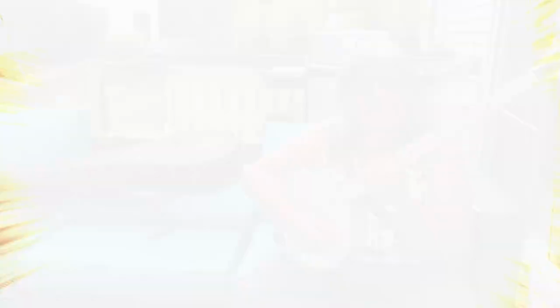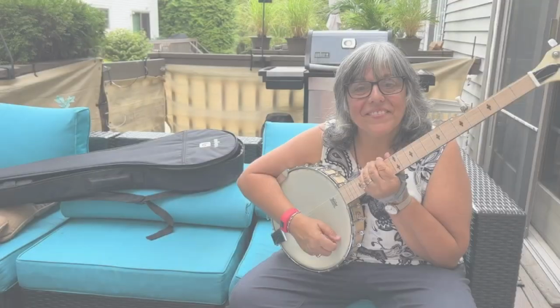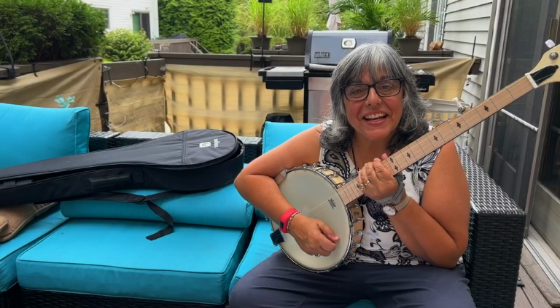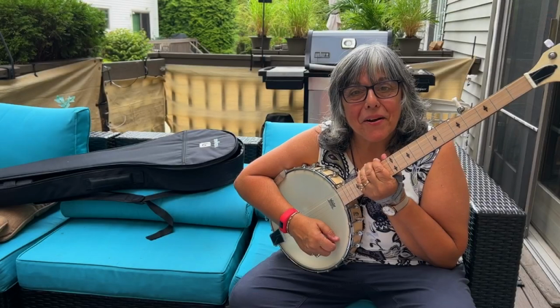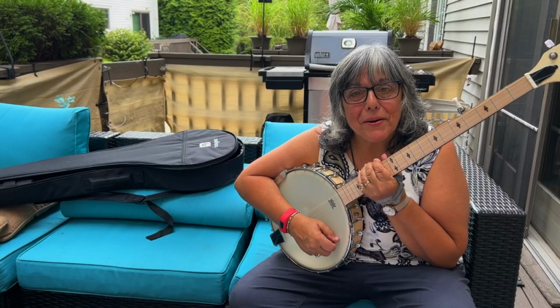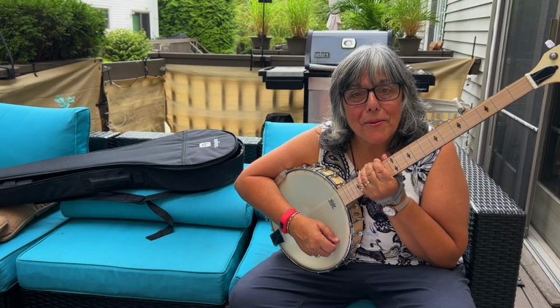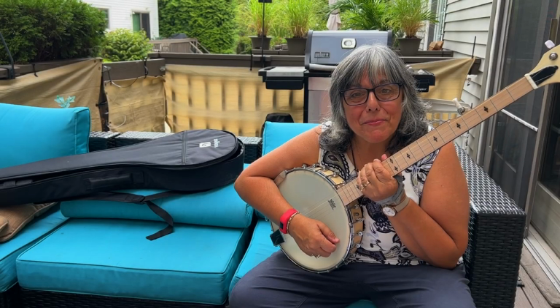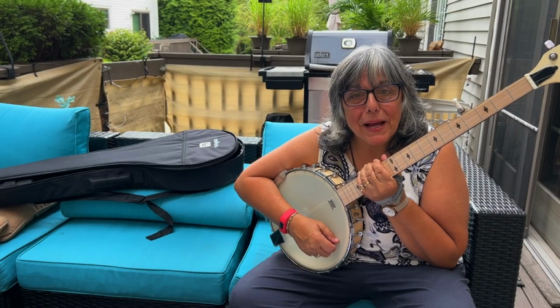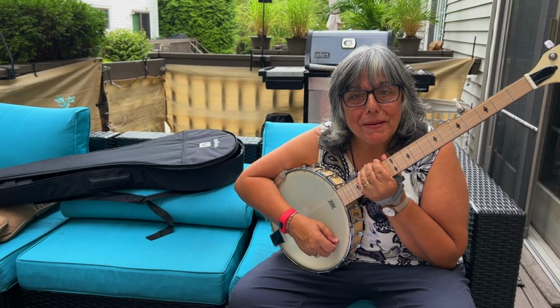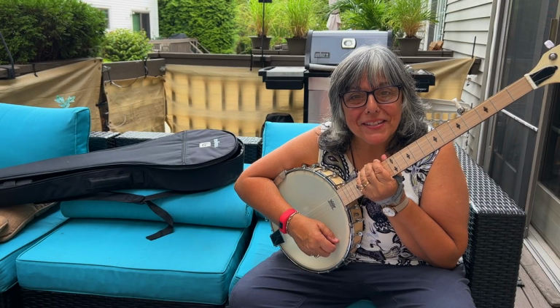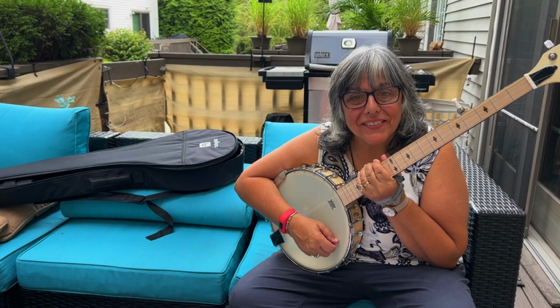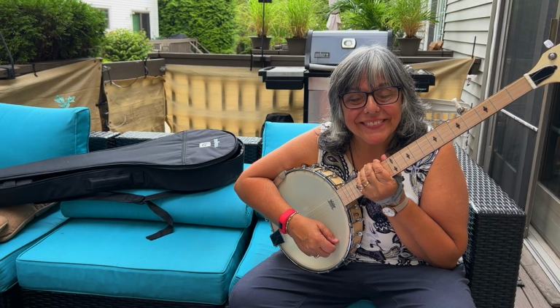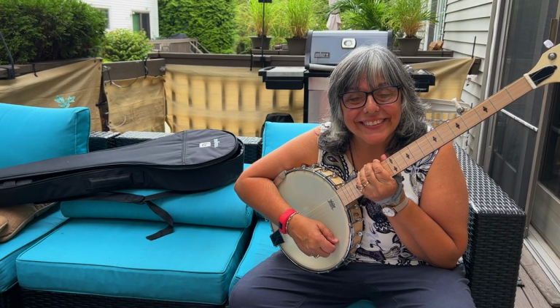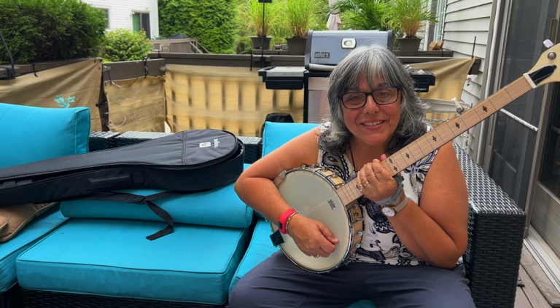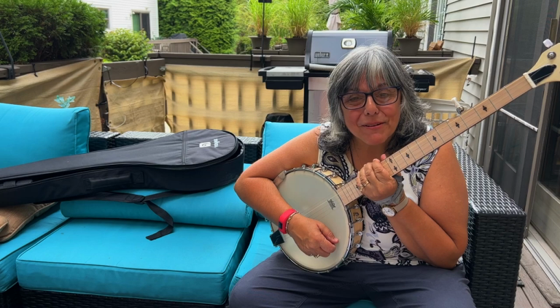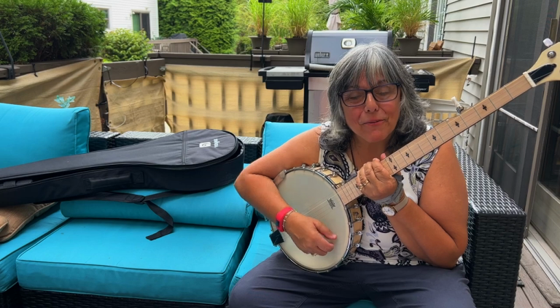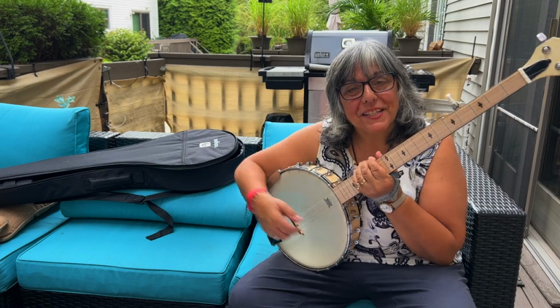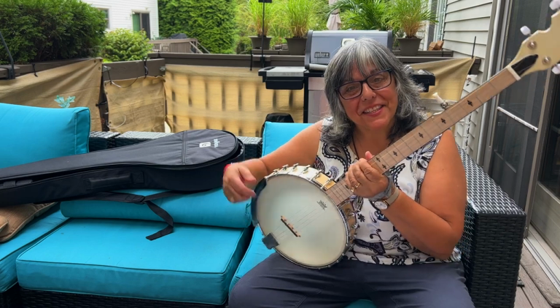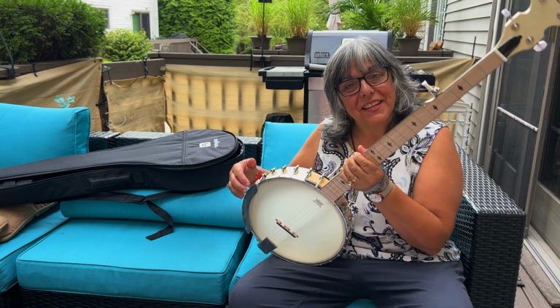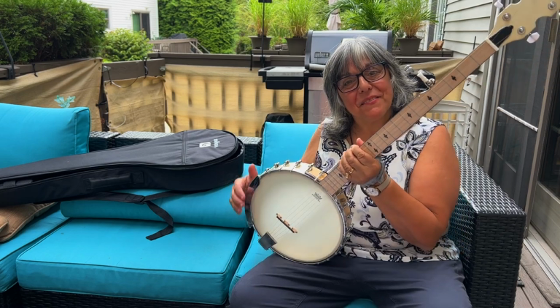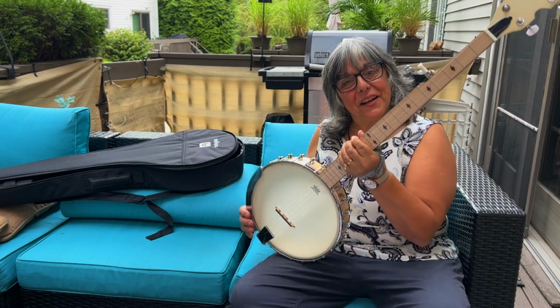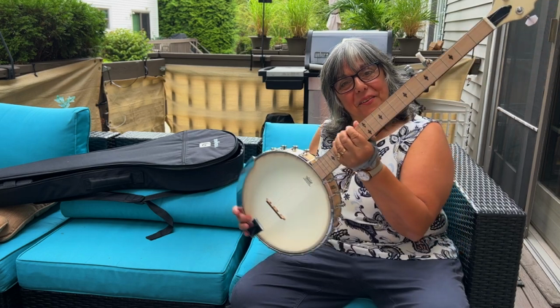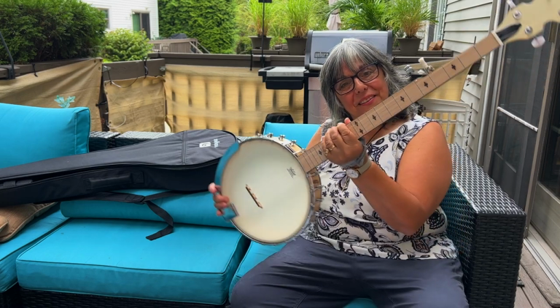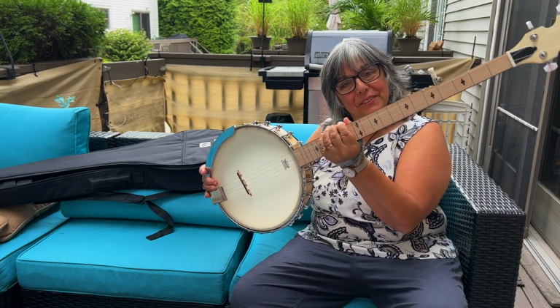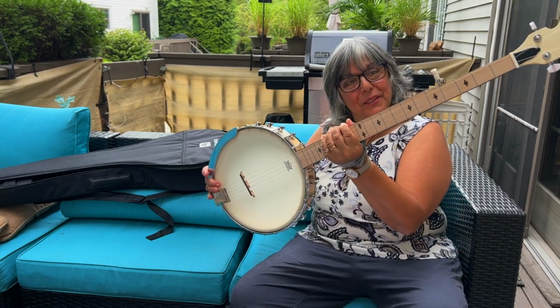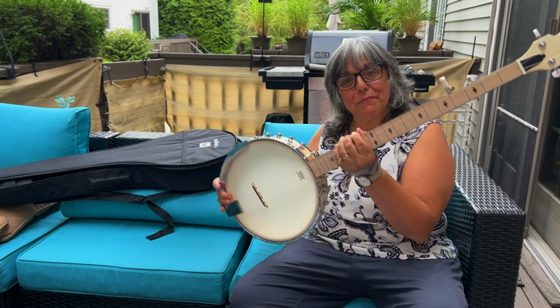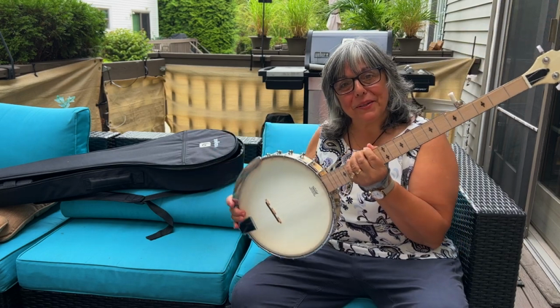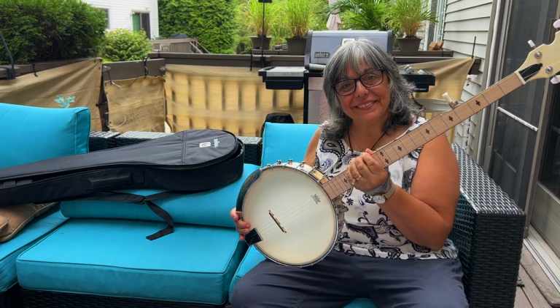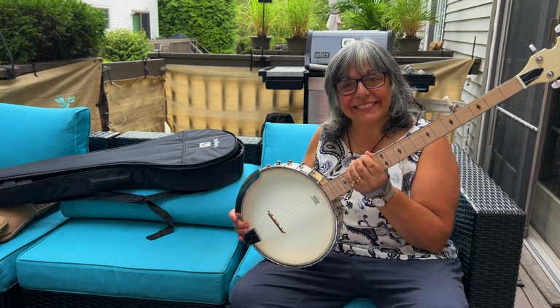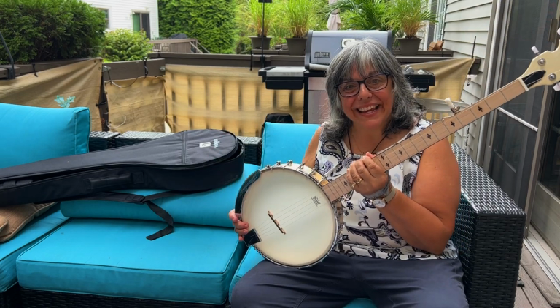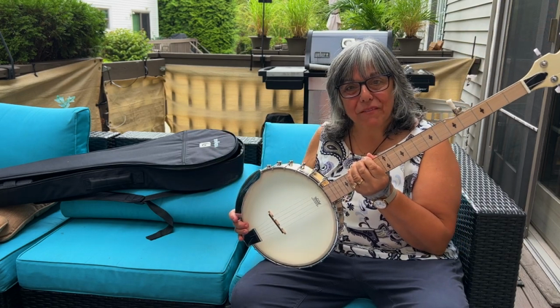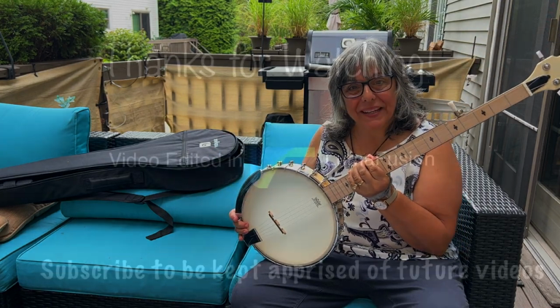Bangoa open-back banjo — thanks so much for watching, thank you Bangoa, it's really a beauty. Take care everybody.